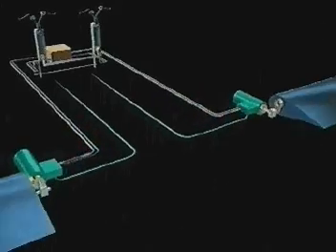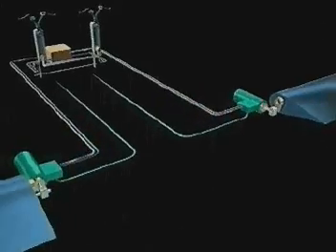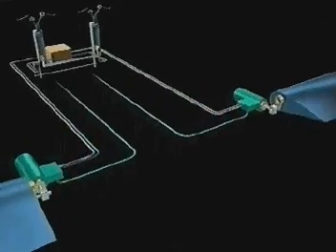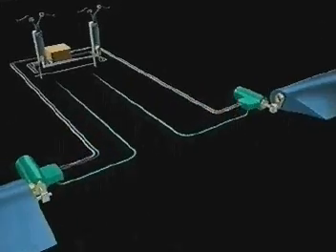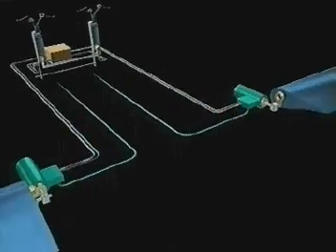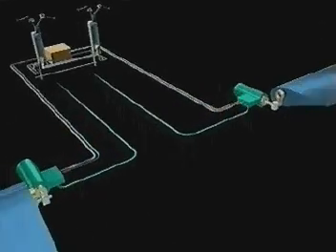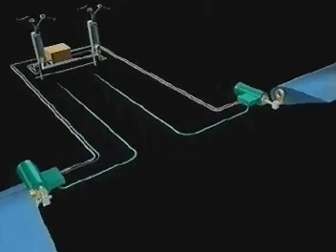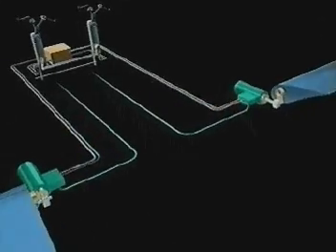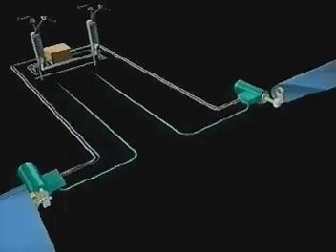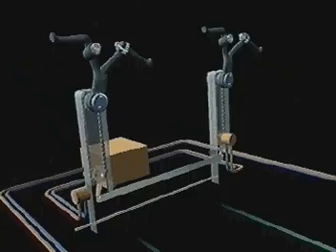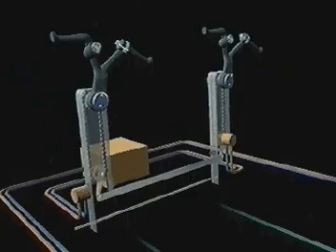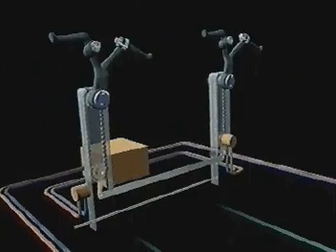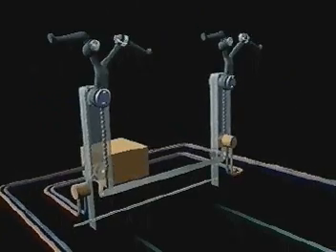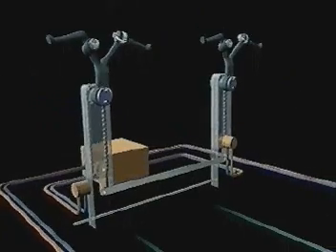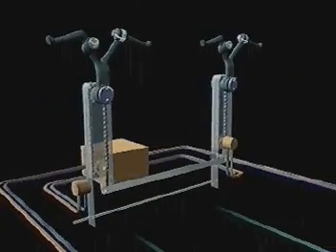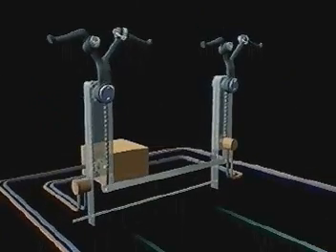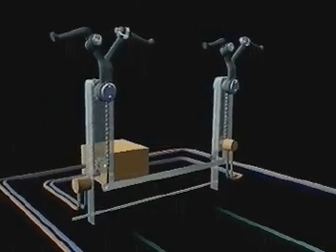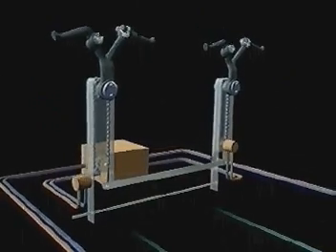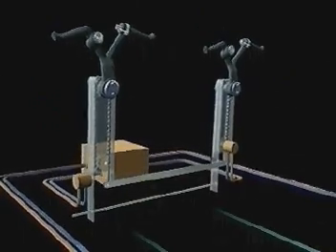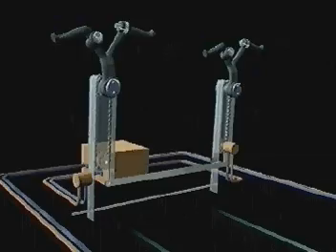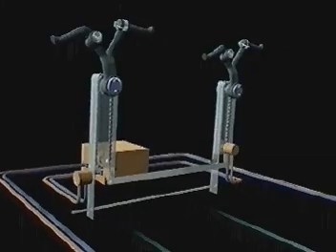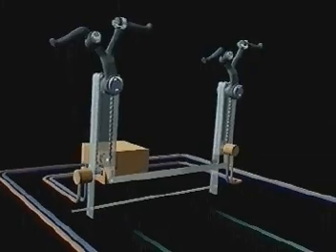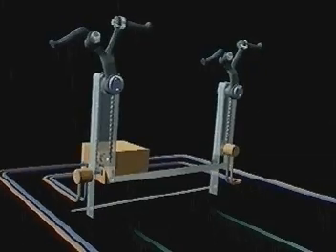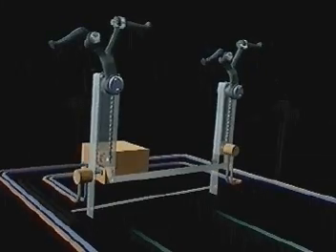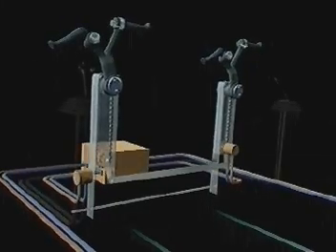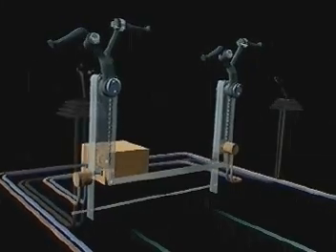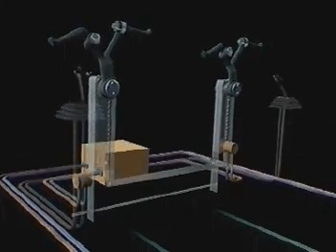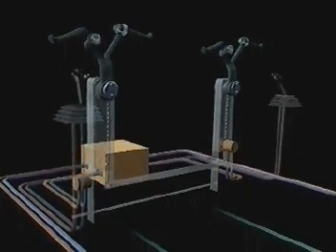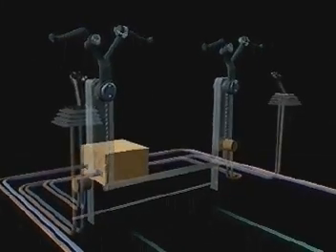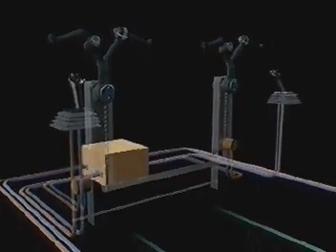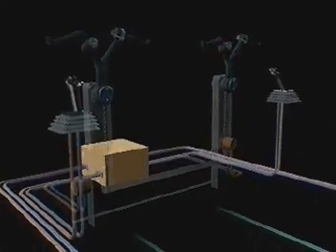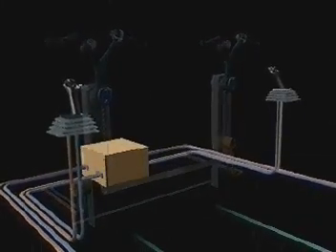Without the need to exert muscle power, the conventional control yokes could be replaced by small side sticks.